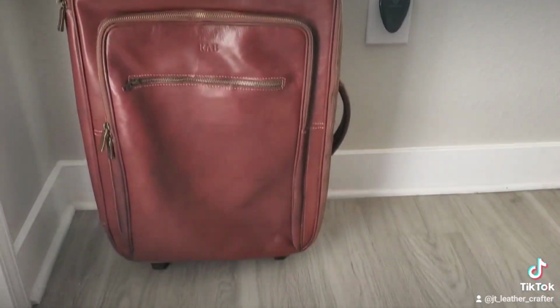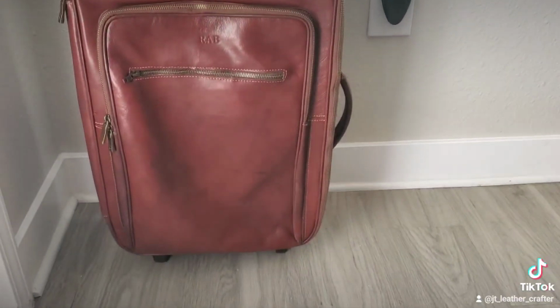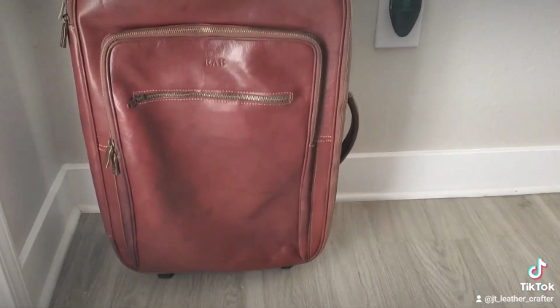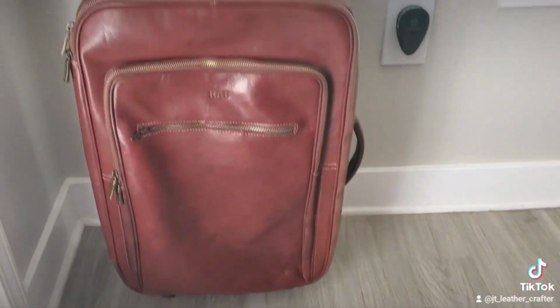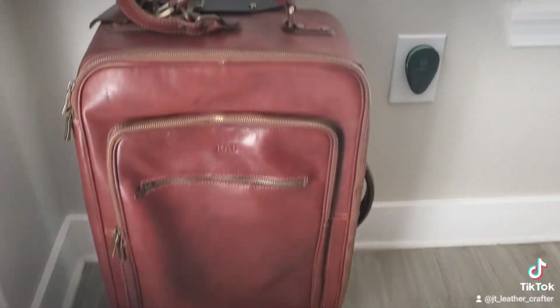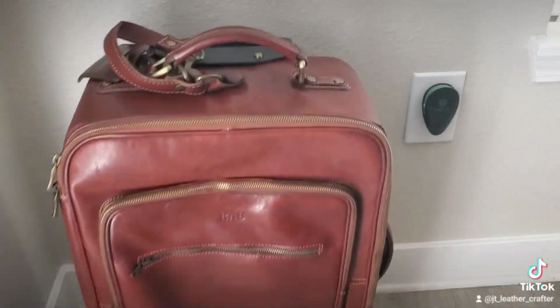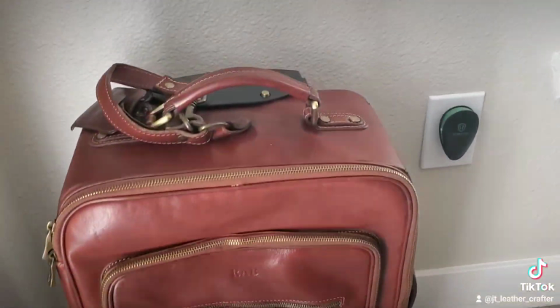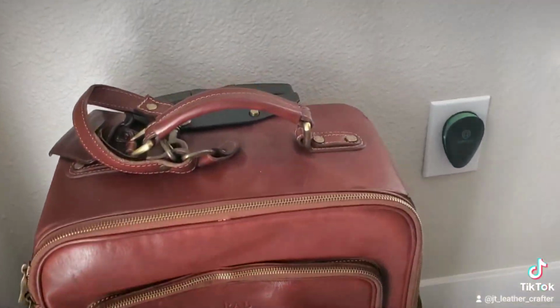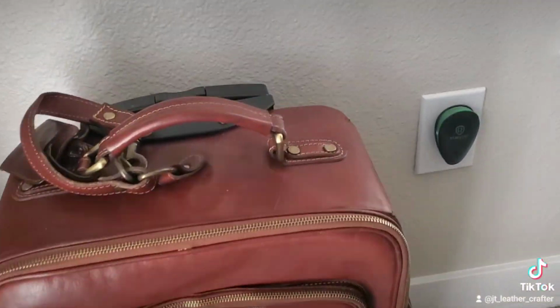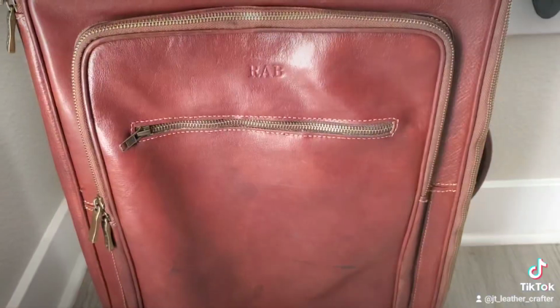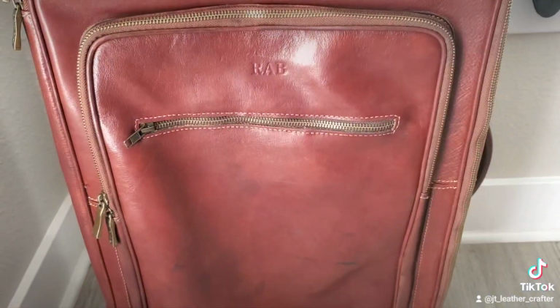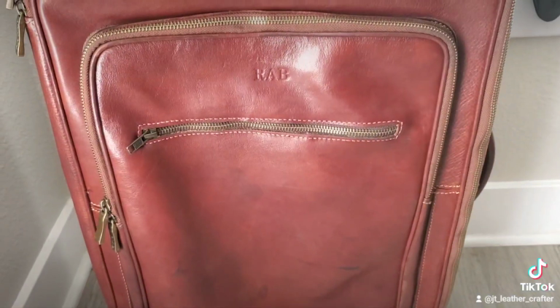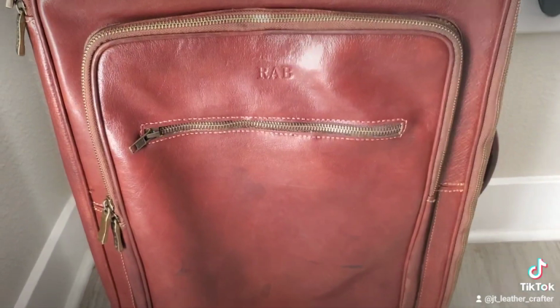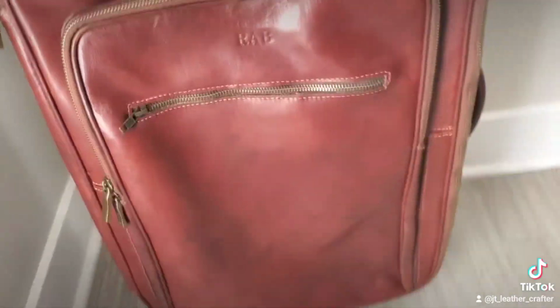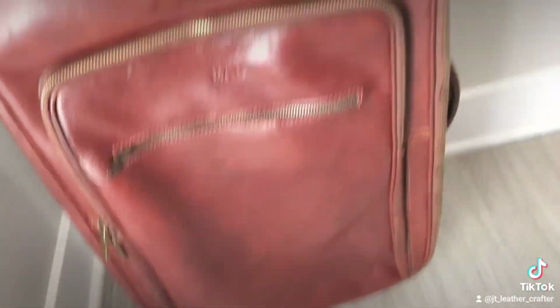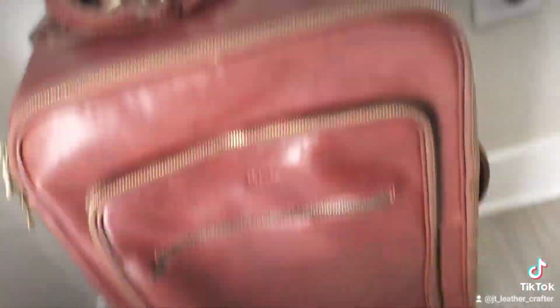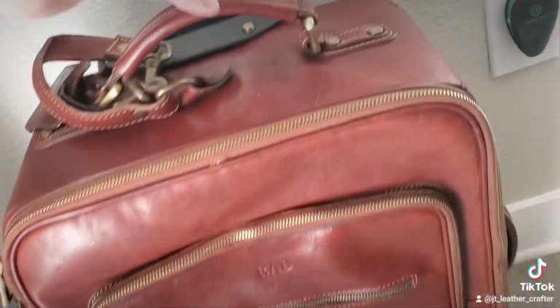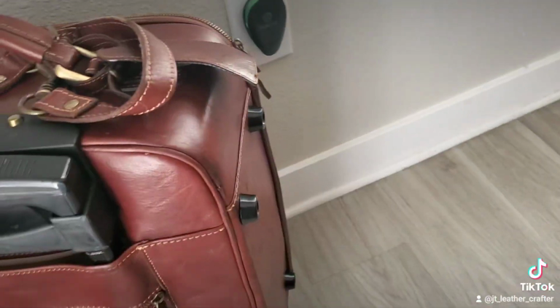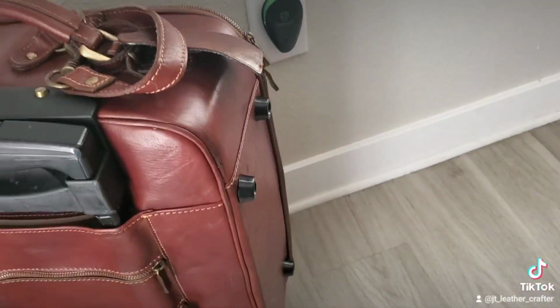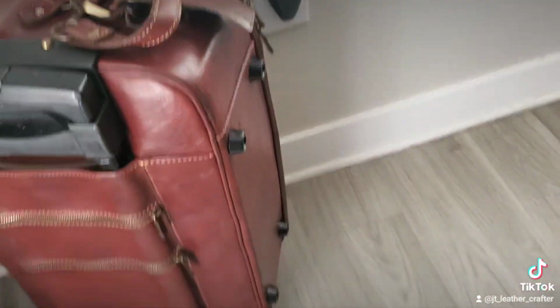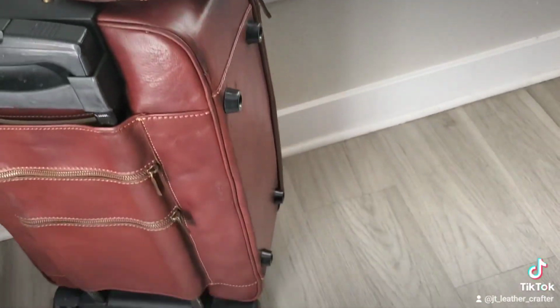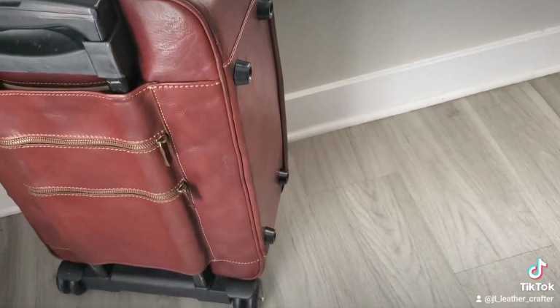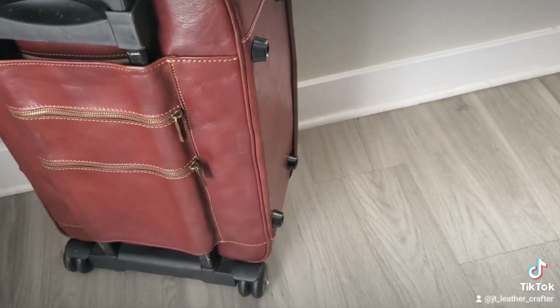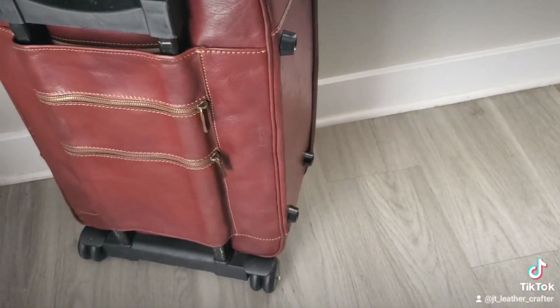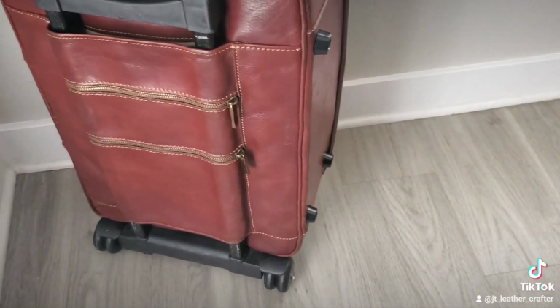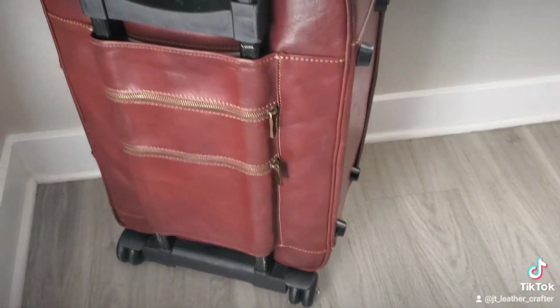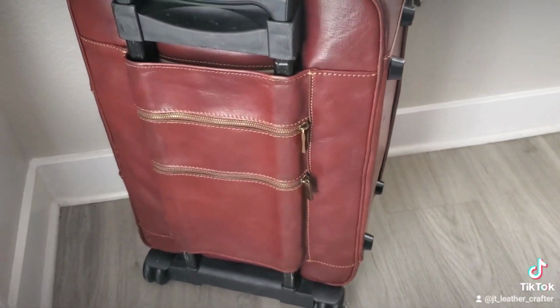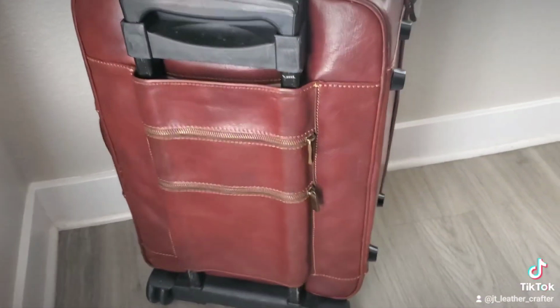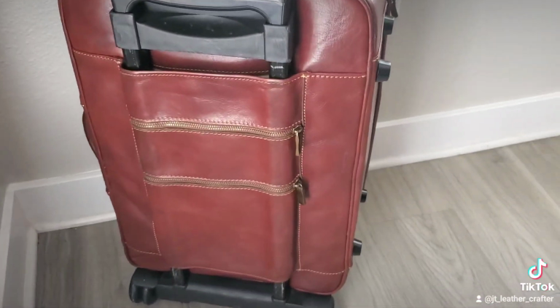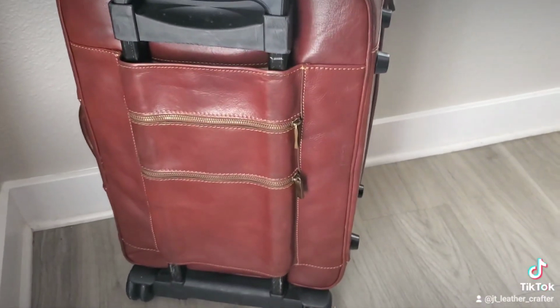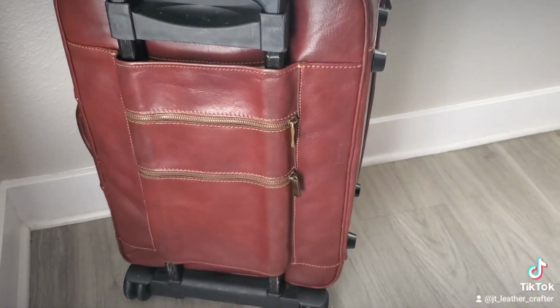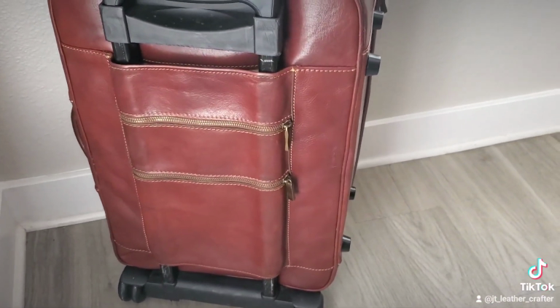Here you have the suitcase and it's finally finished. I hope you guys enjoyed and I'll see you next time.